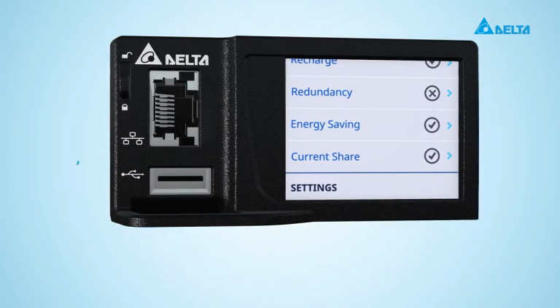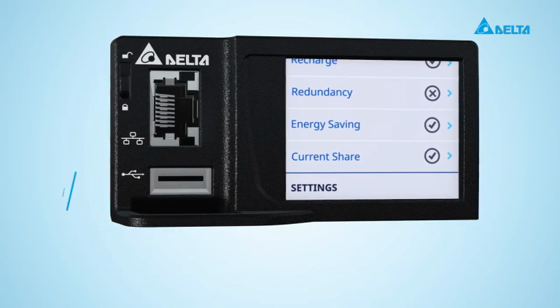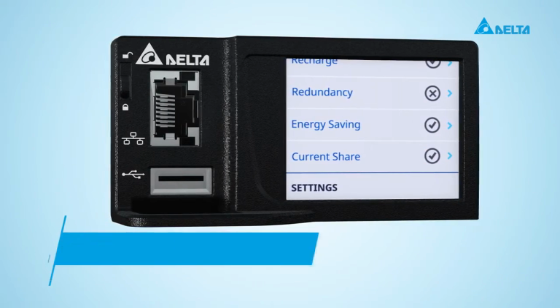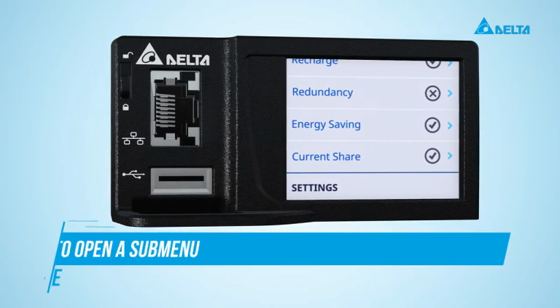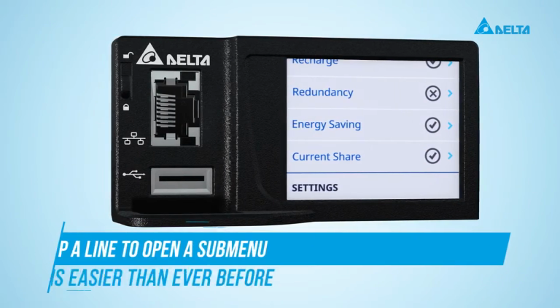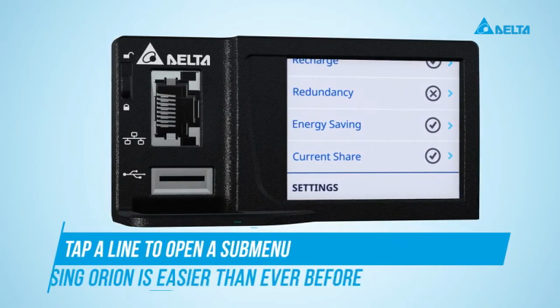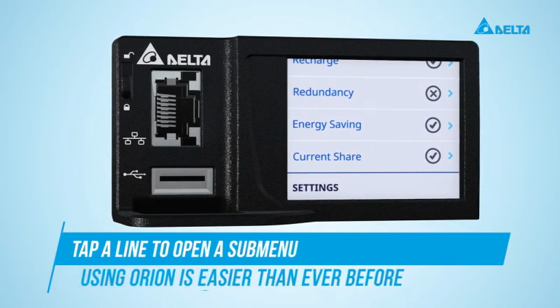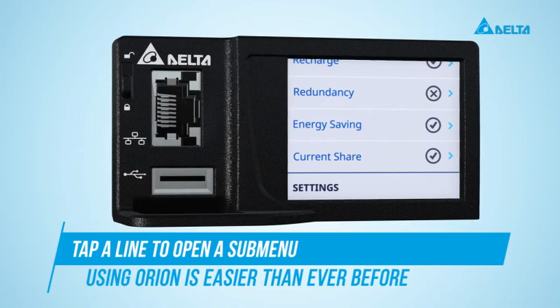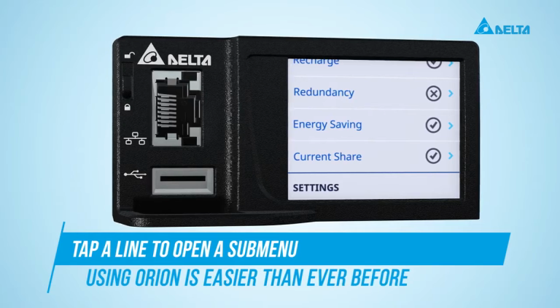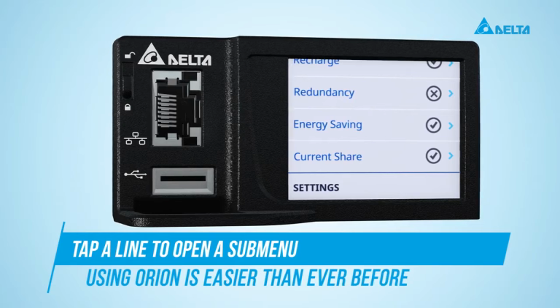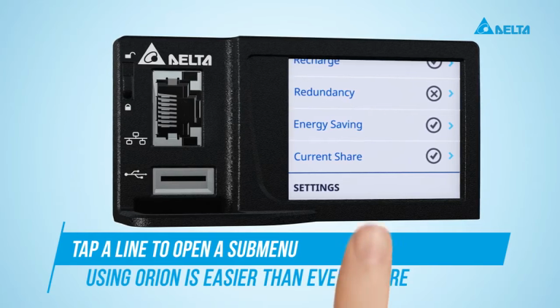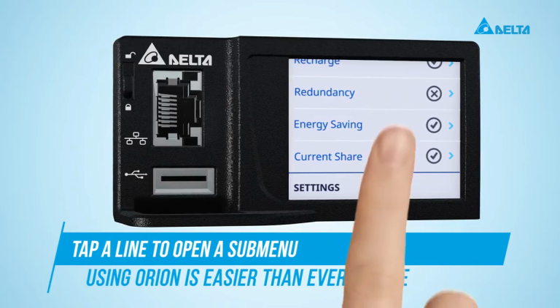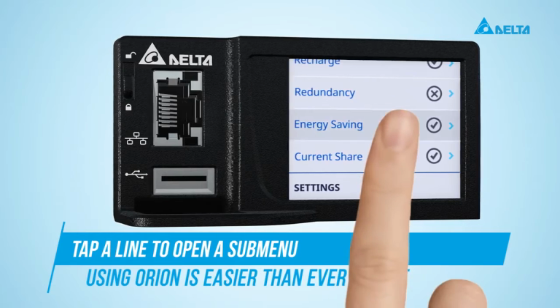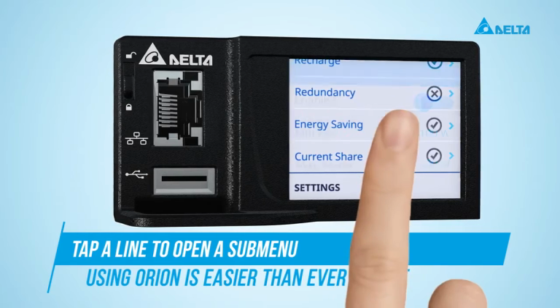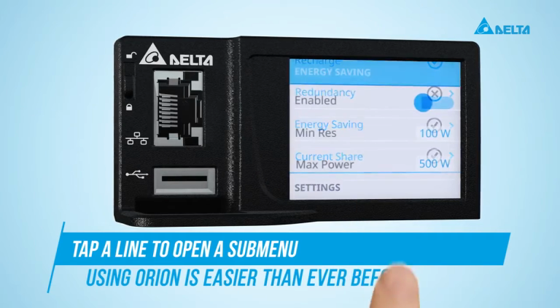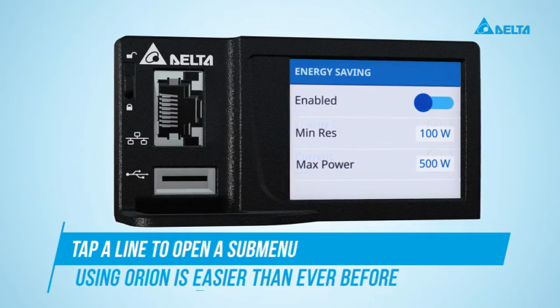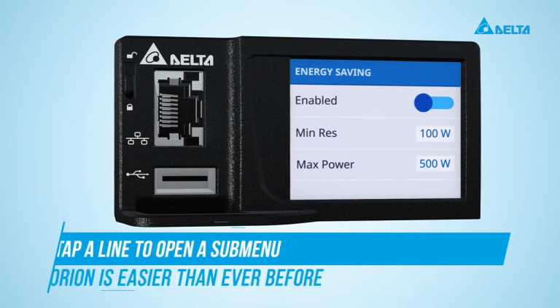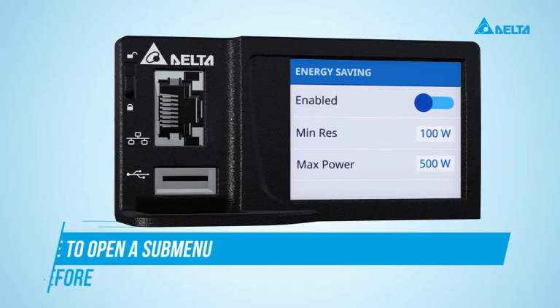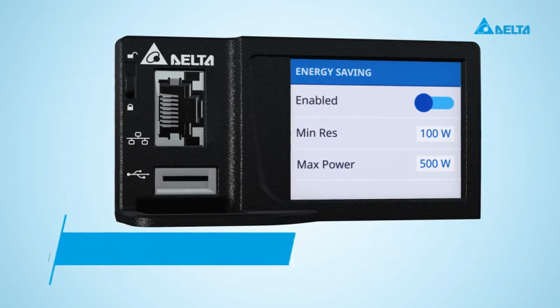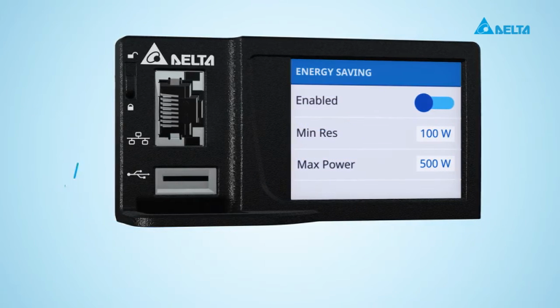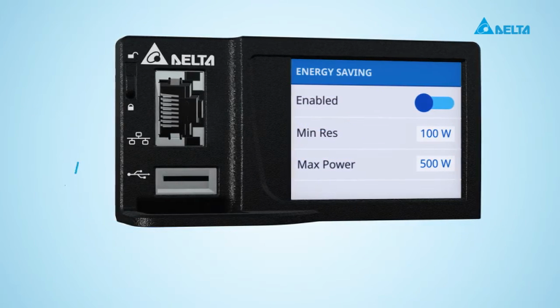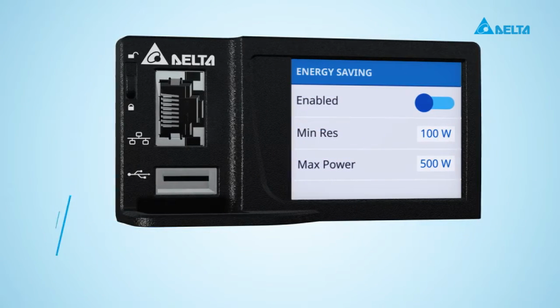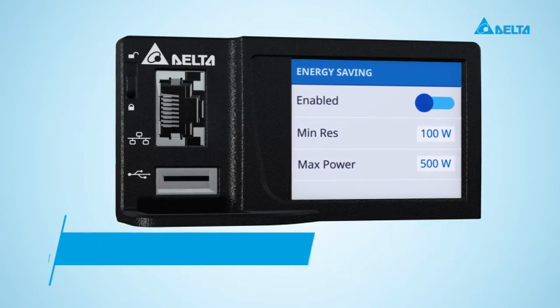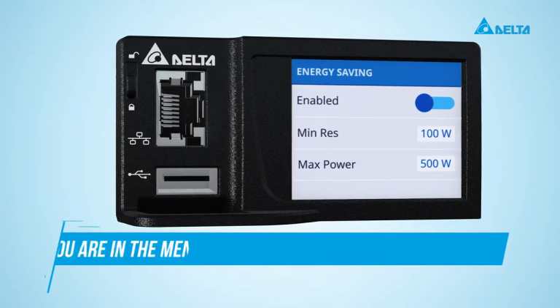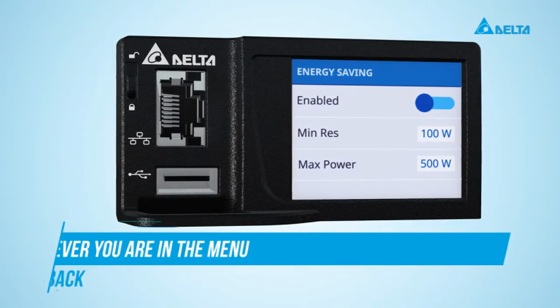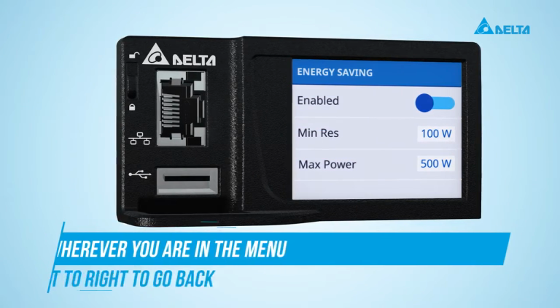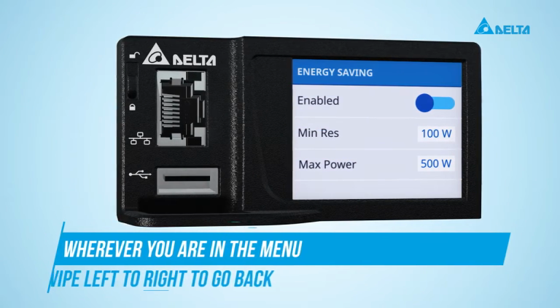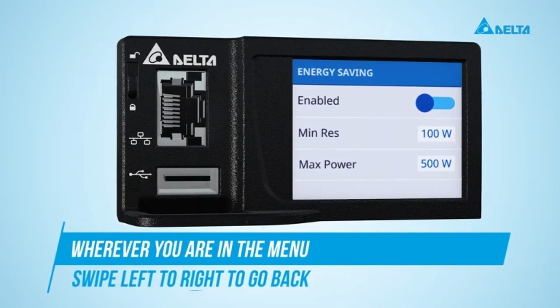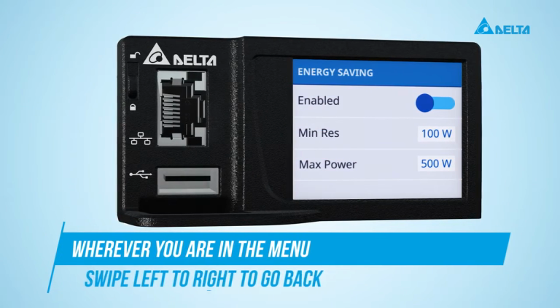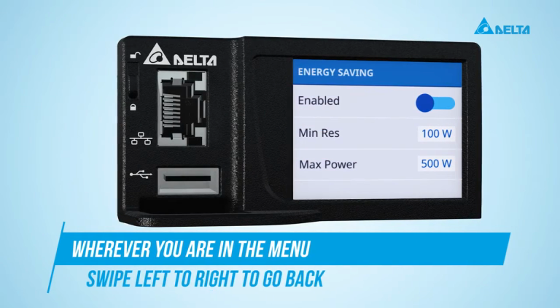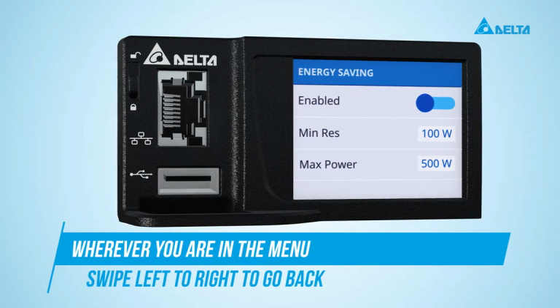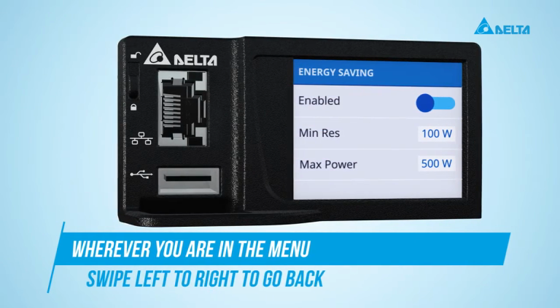Tap a line to open a submenu. Swipe left to right to go back in the menu.